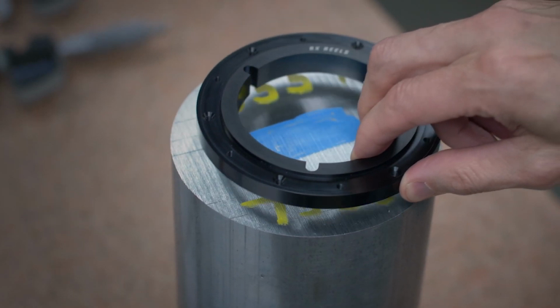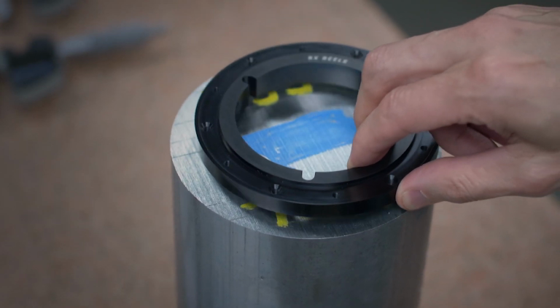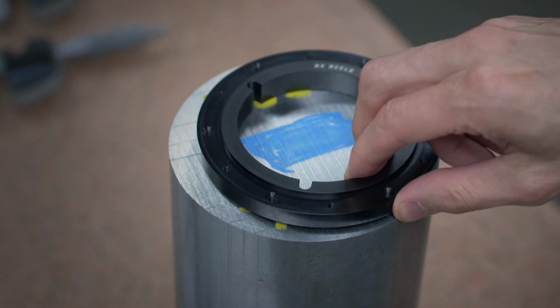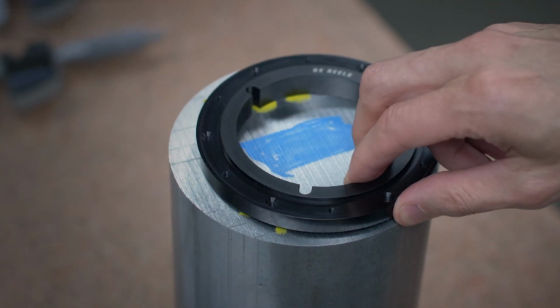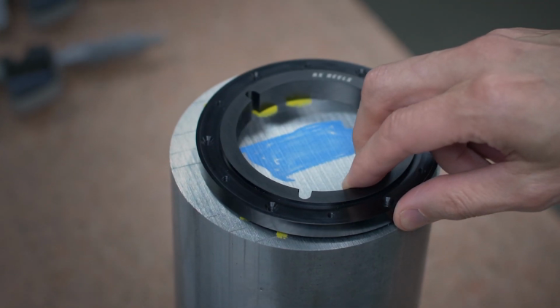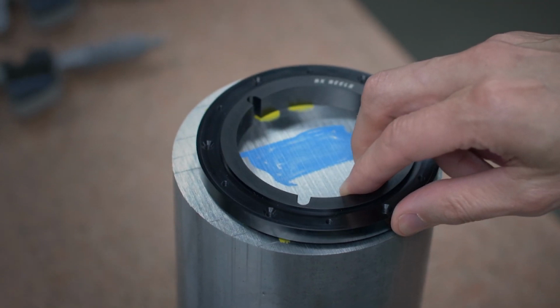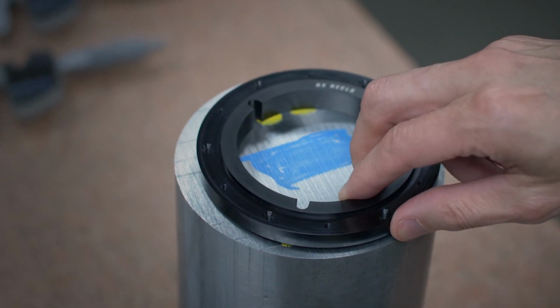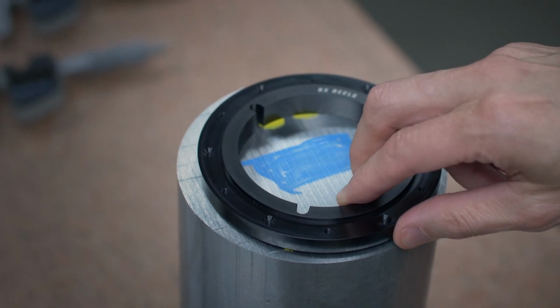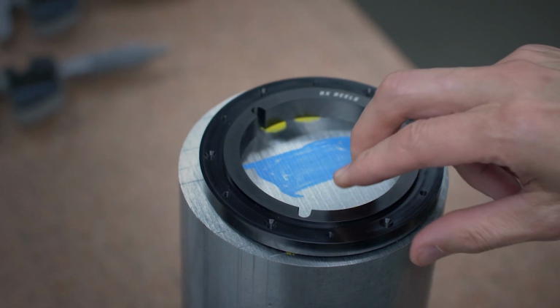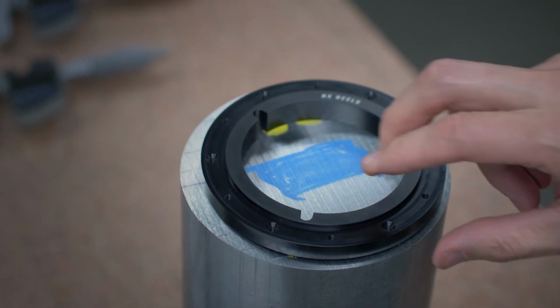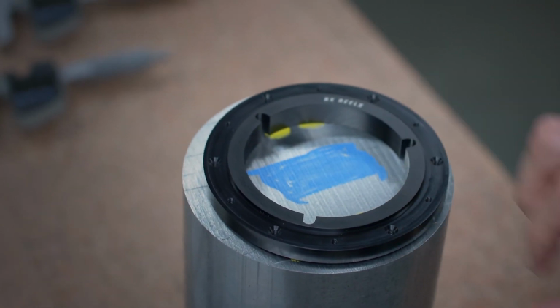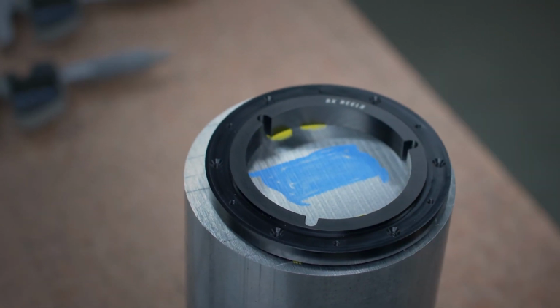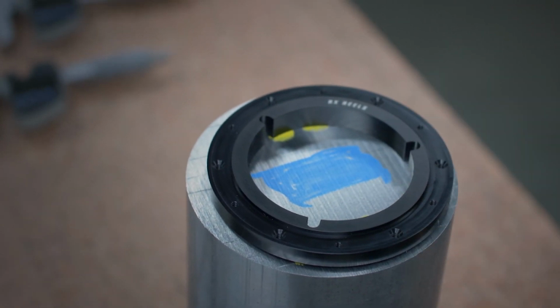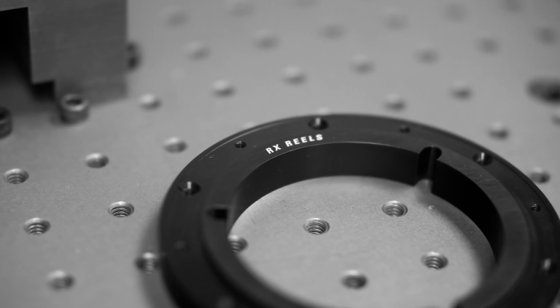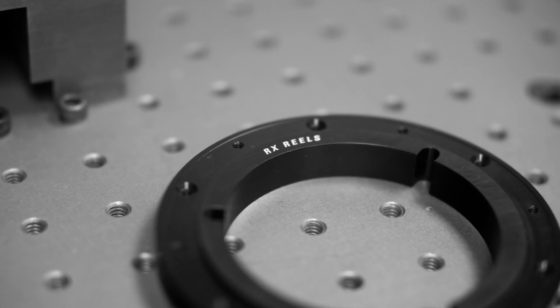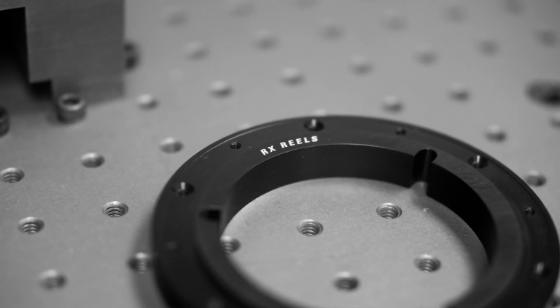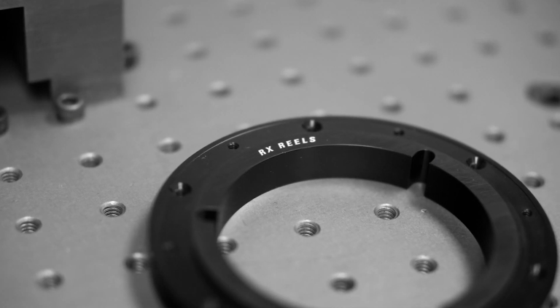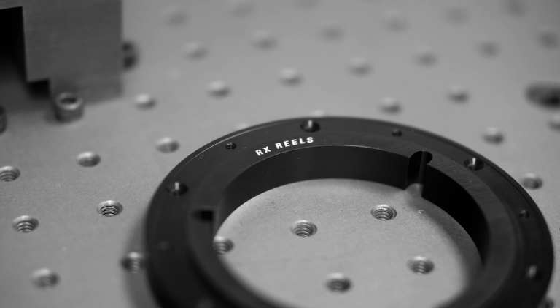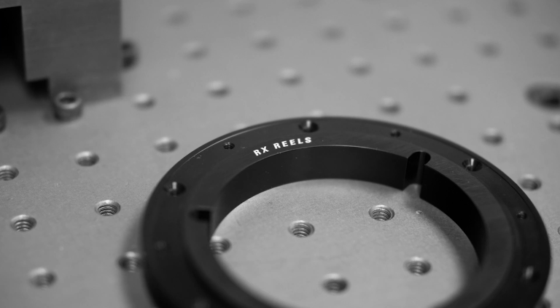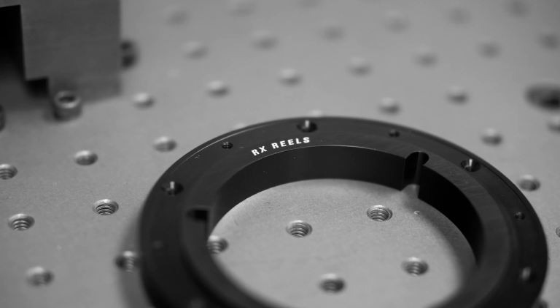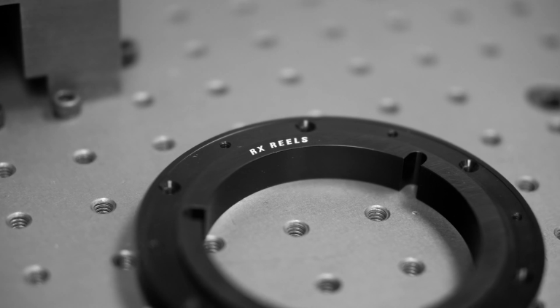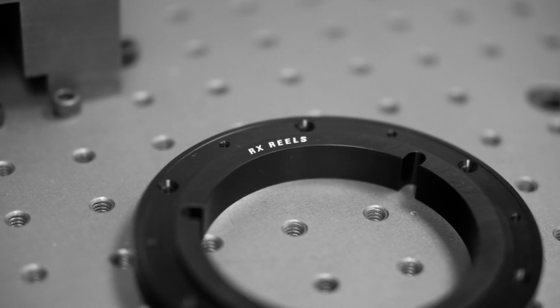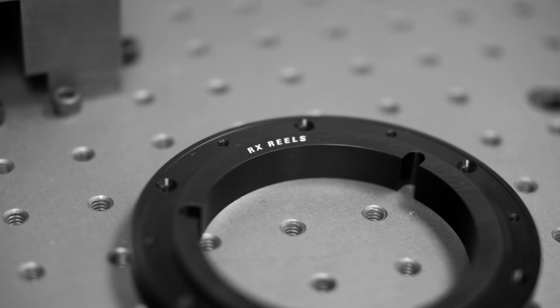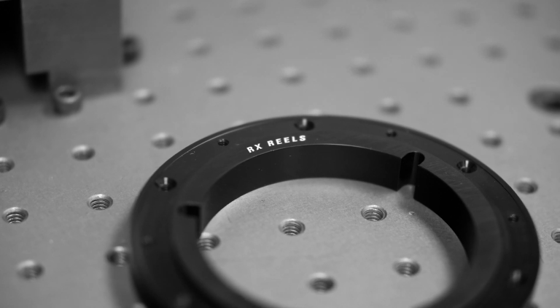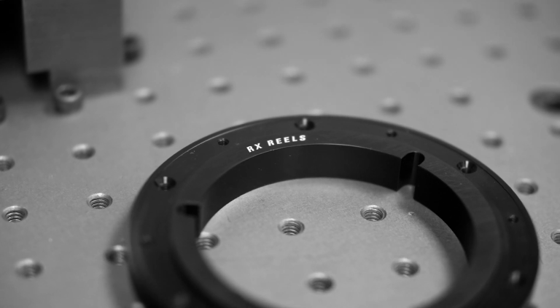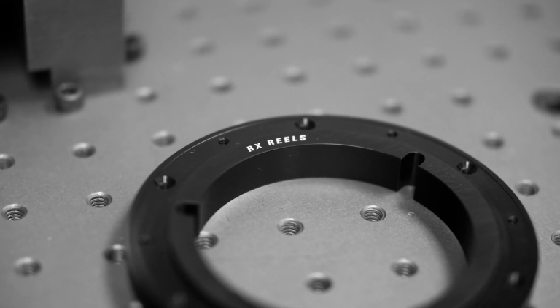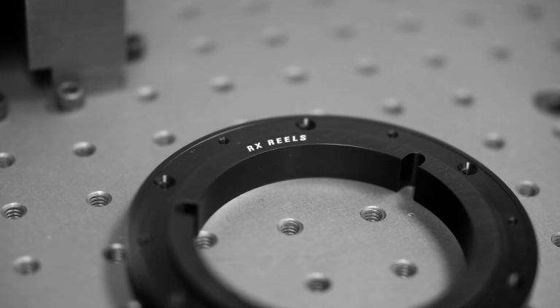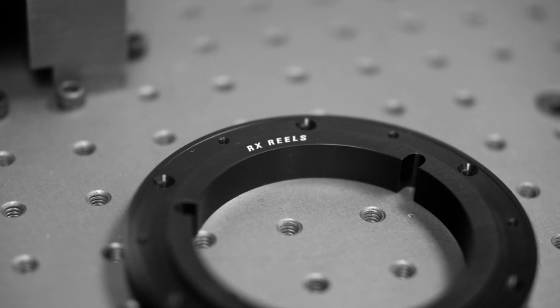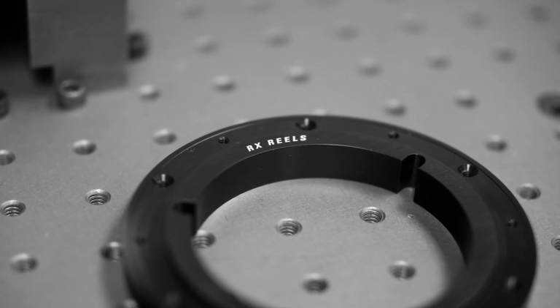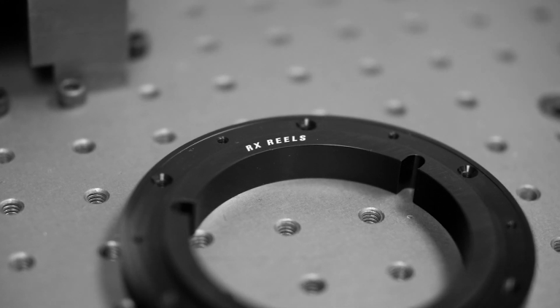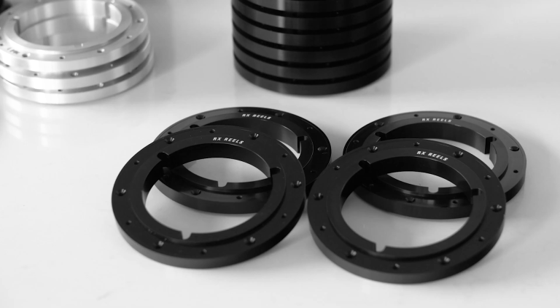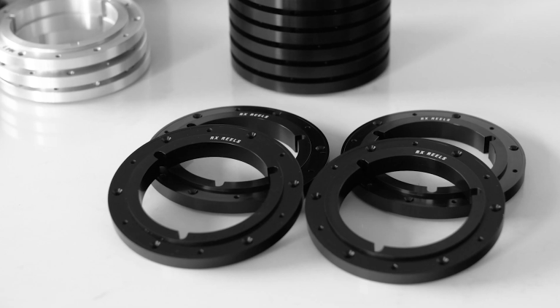Finally, the hubs are anodized, tested once more for accuracy, and certified customer ready.